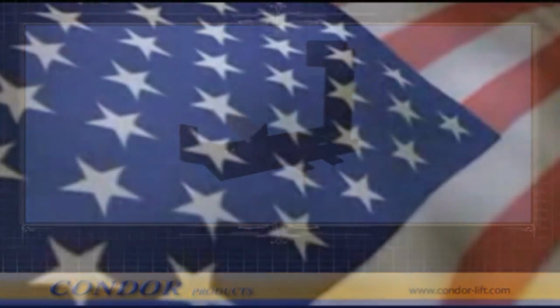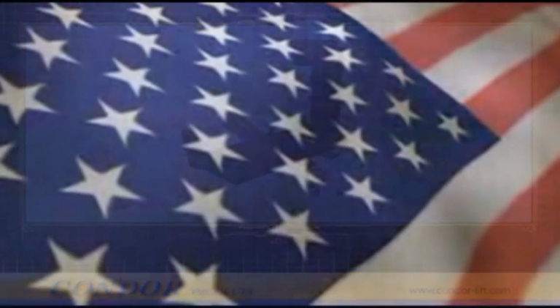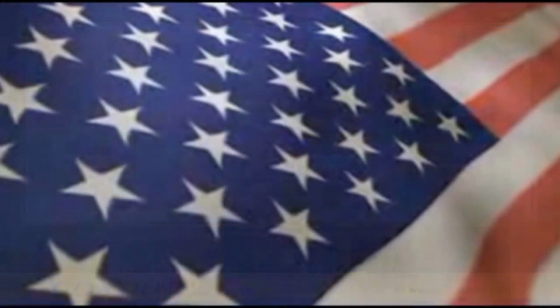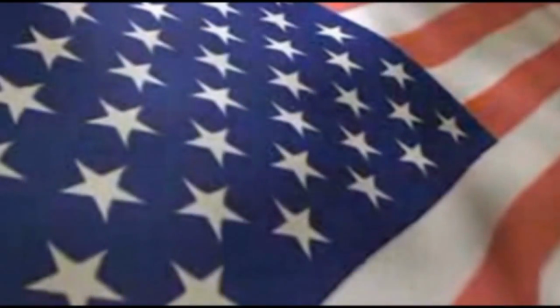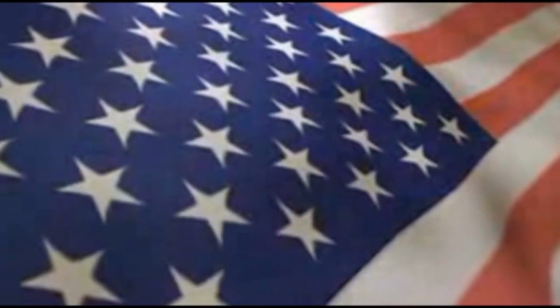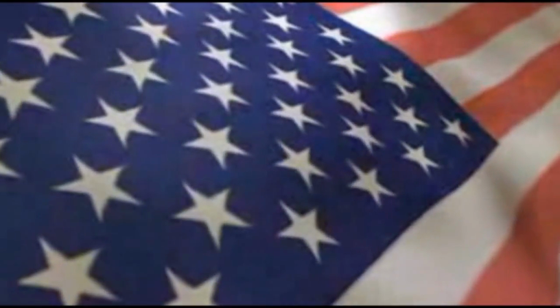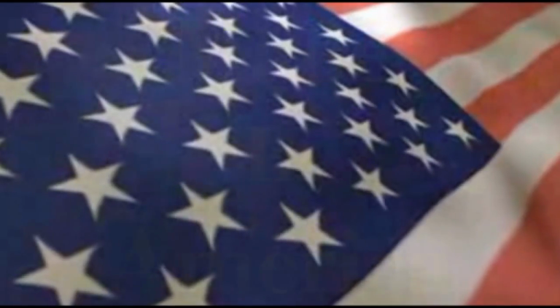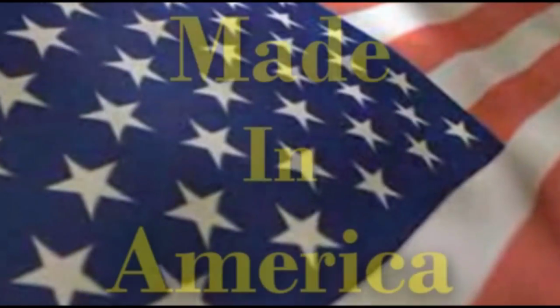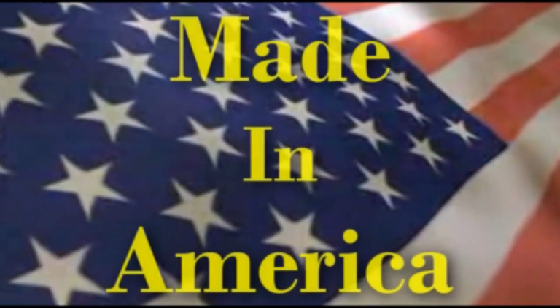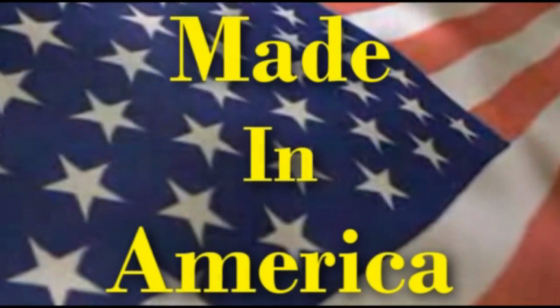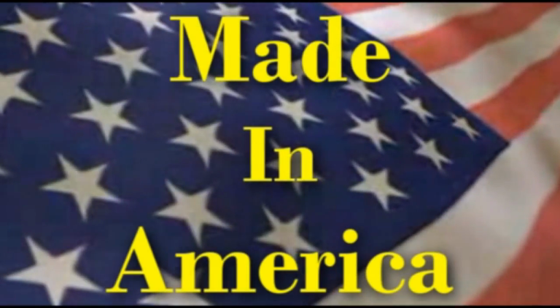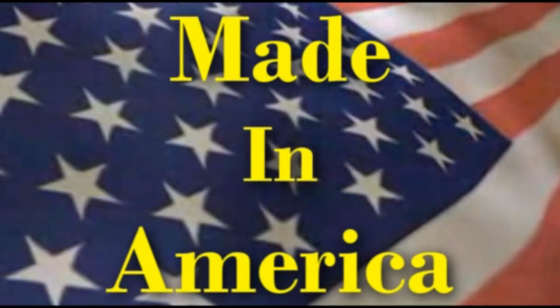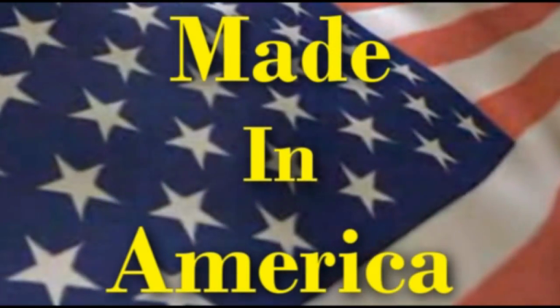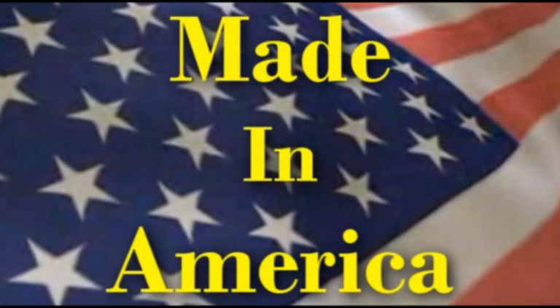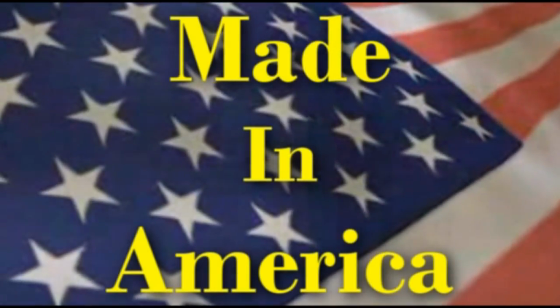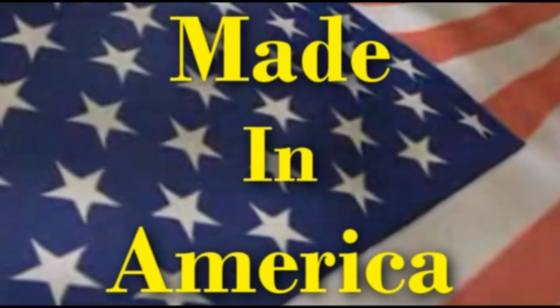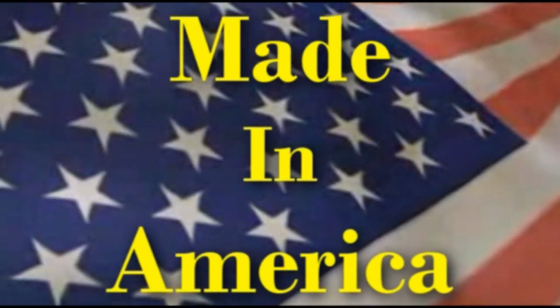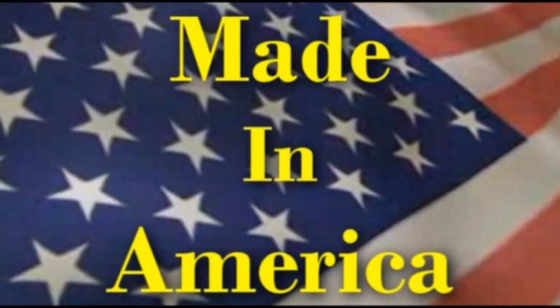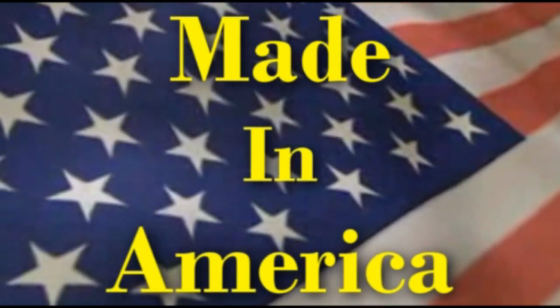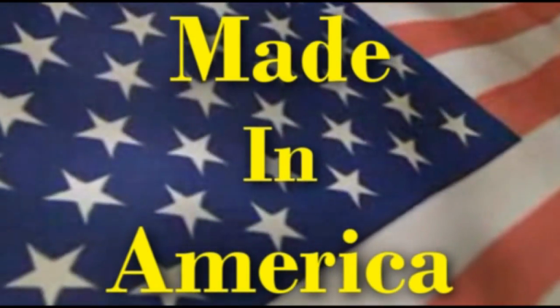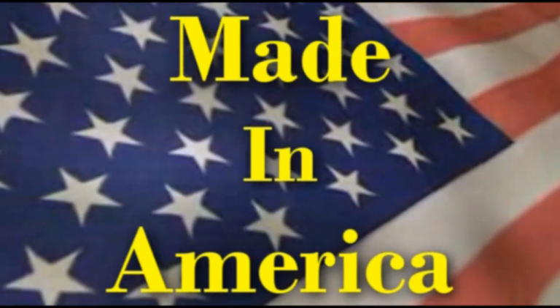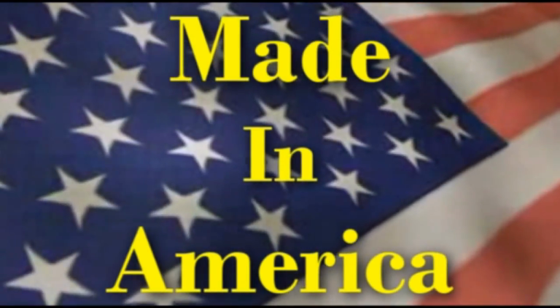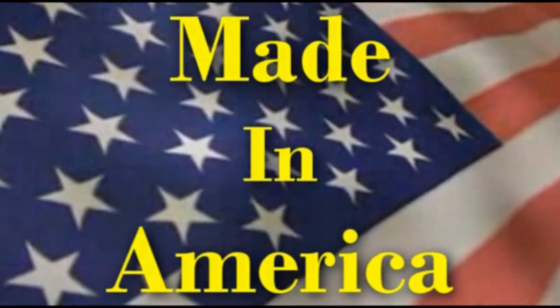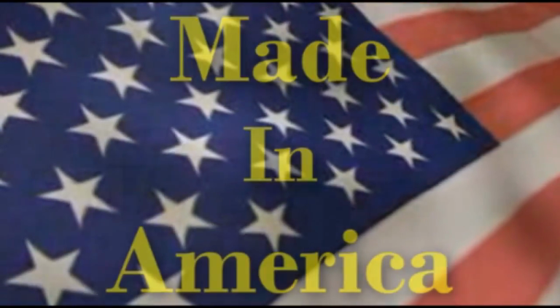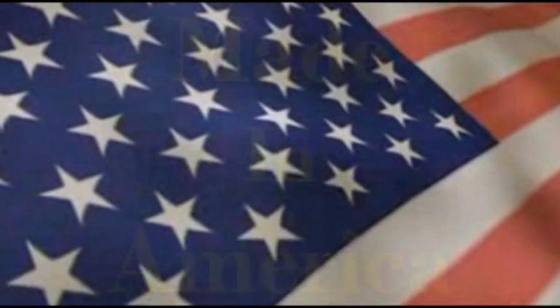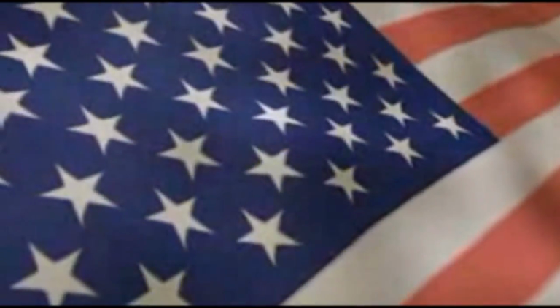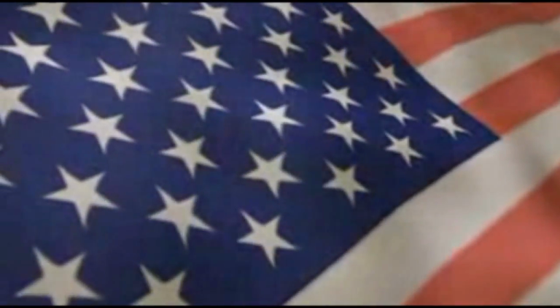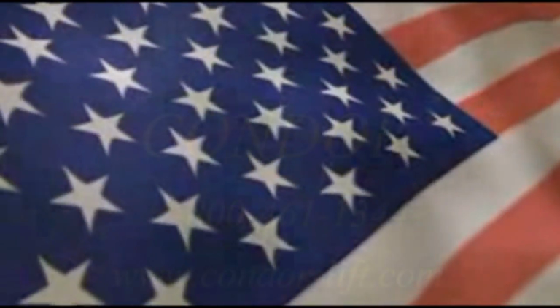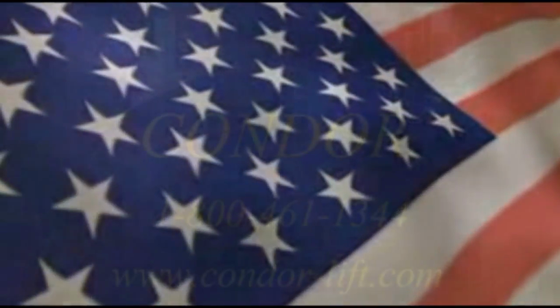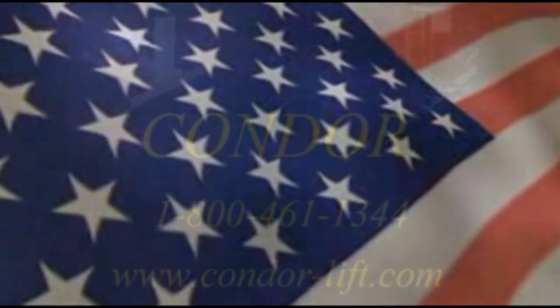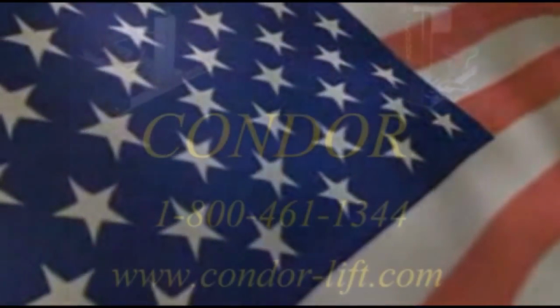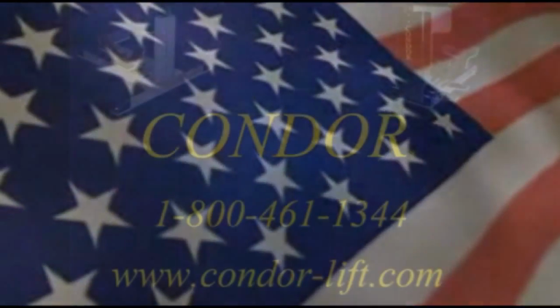All Condor Chocks are made by American workers right here in America. Buy quality, by Condor.